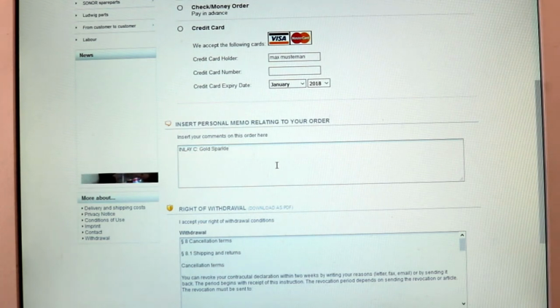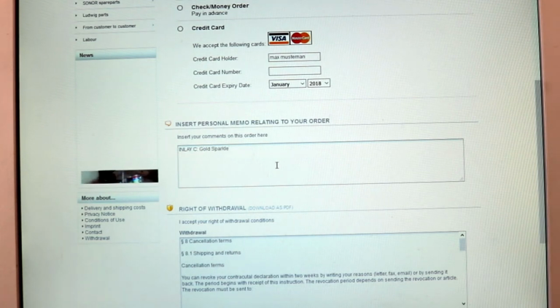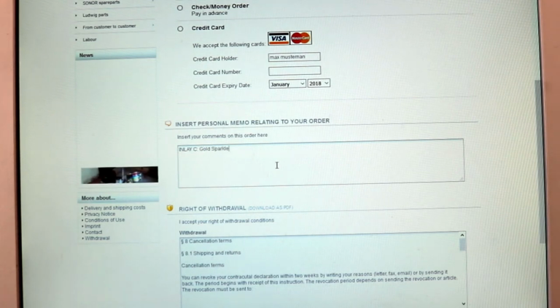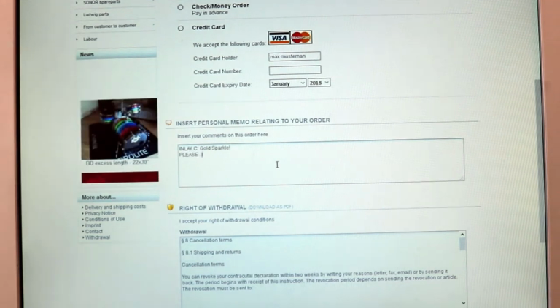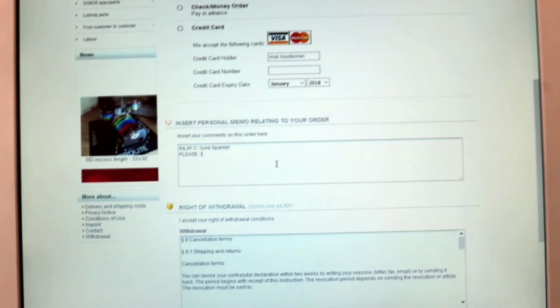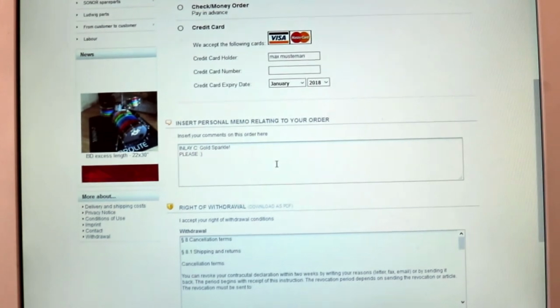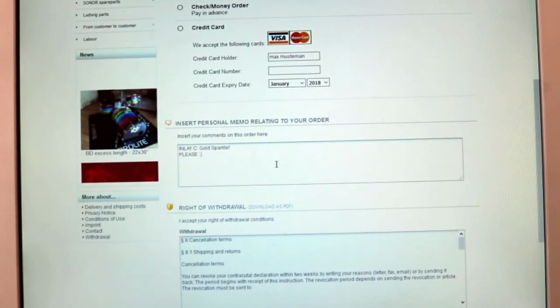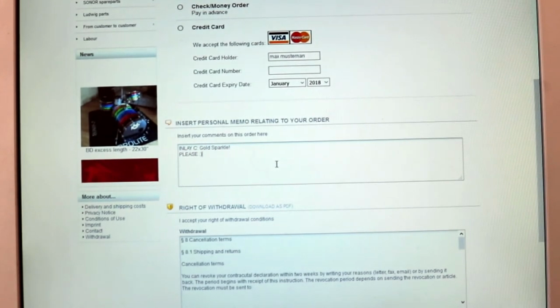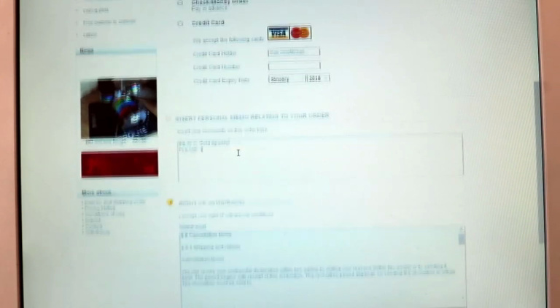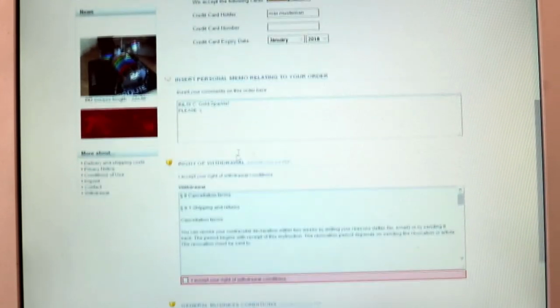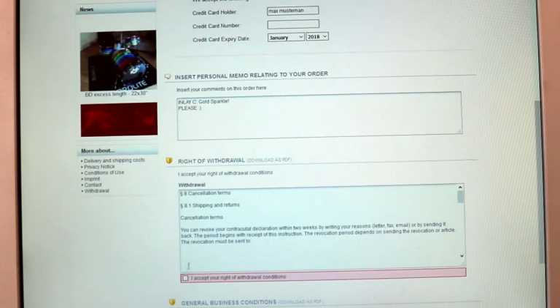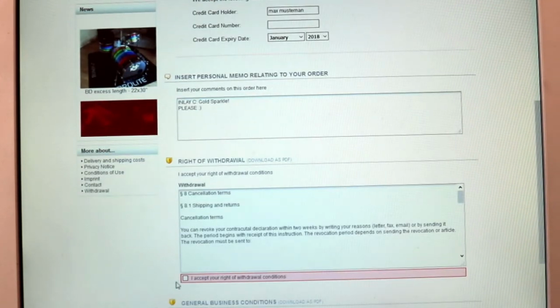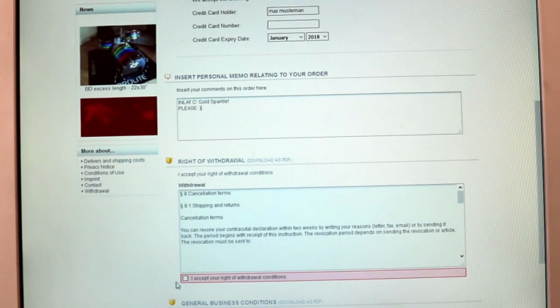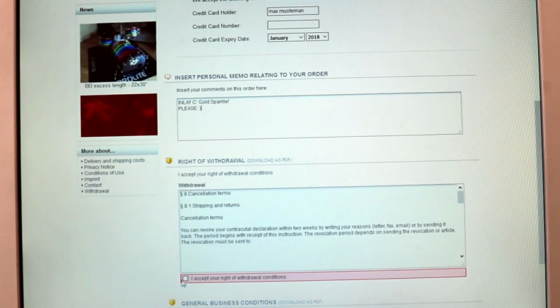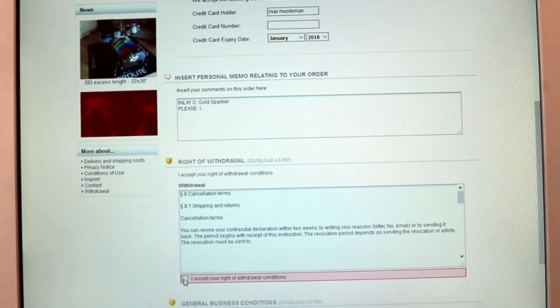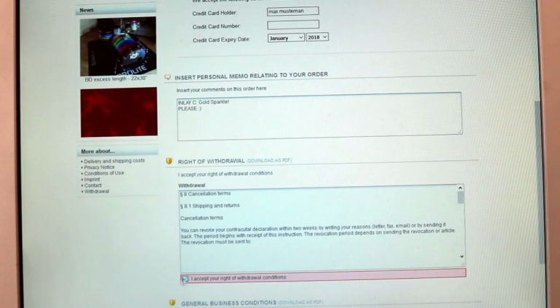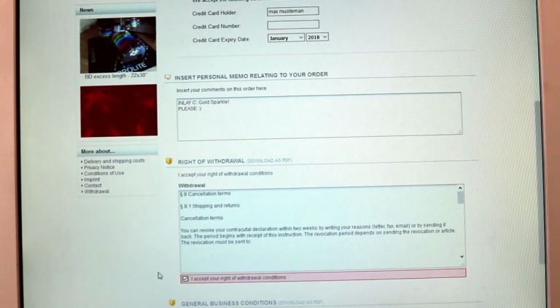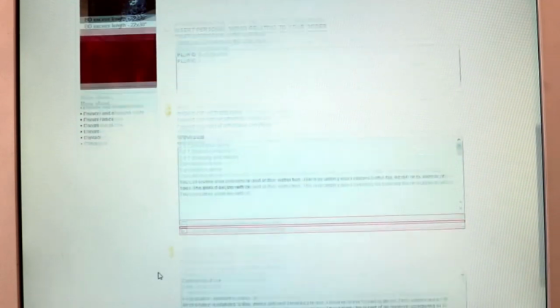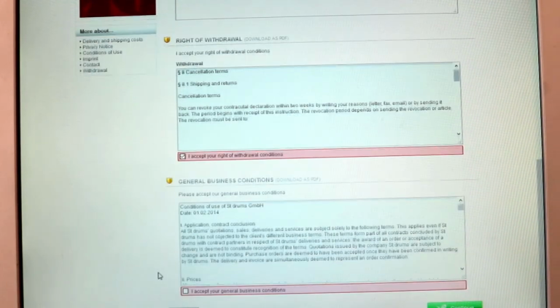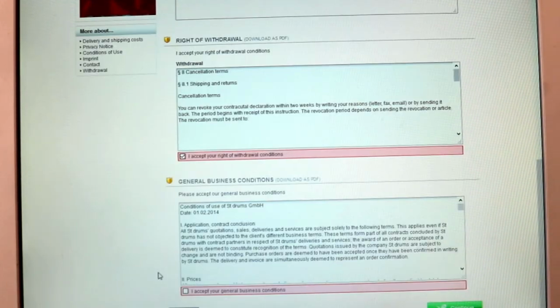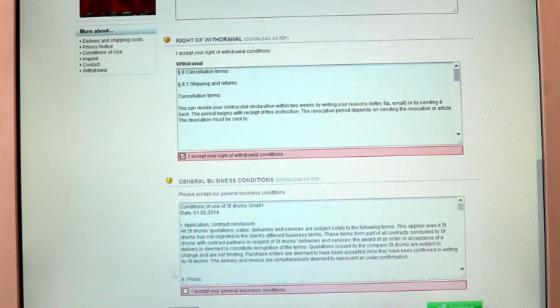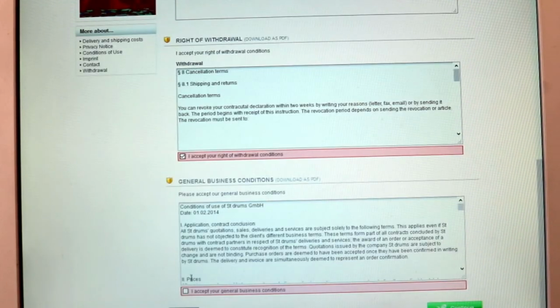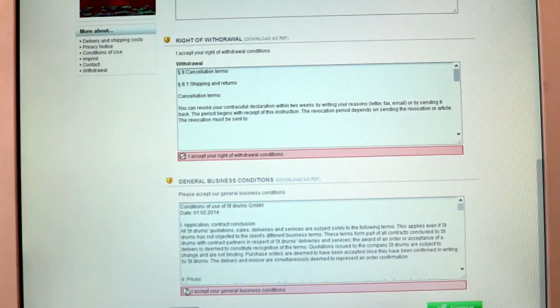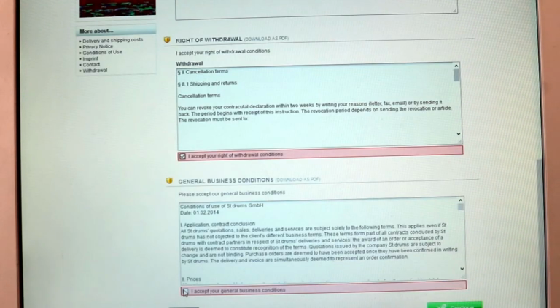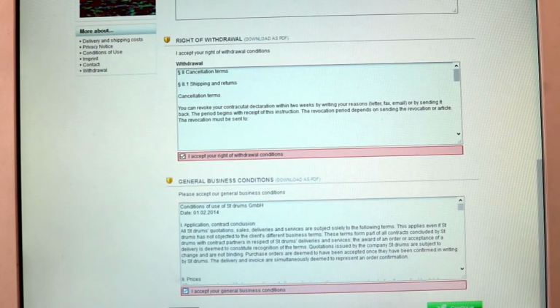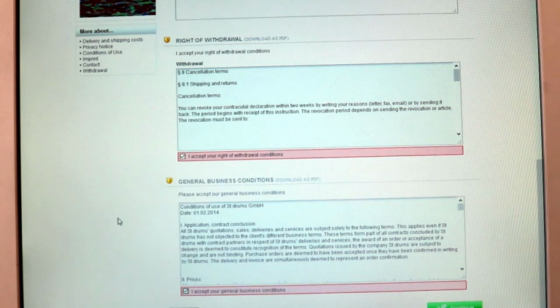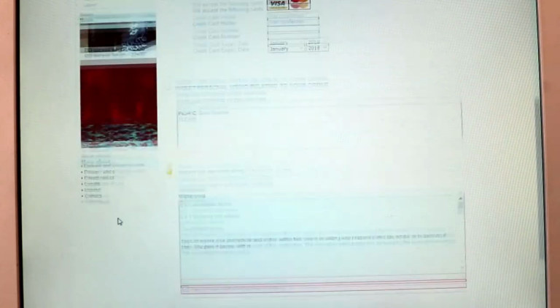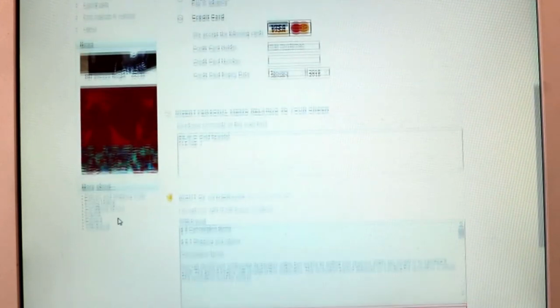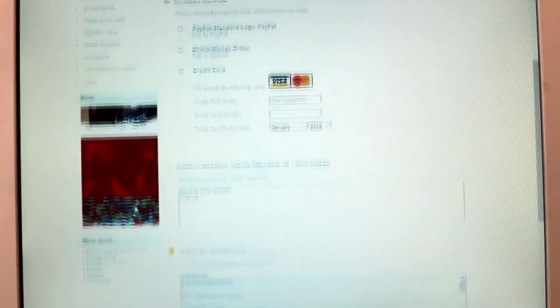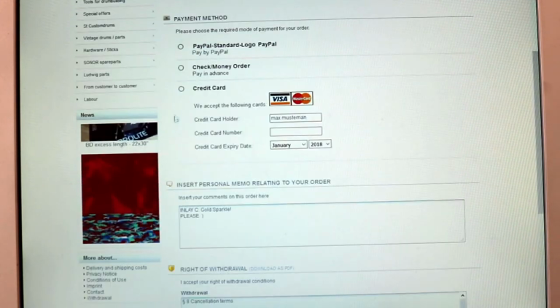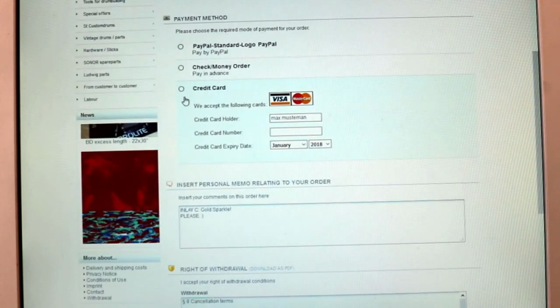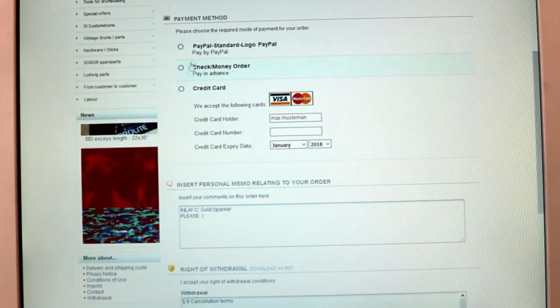If you wanted for example a black gloss inlay, you should order inlay A and then write black gloss in the comment box. One more thing about wraps.